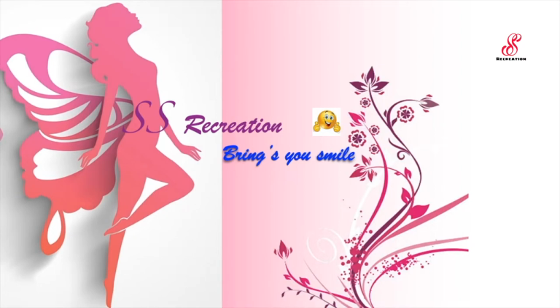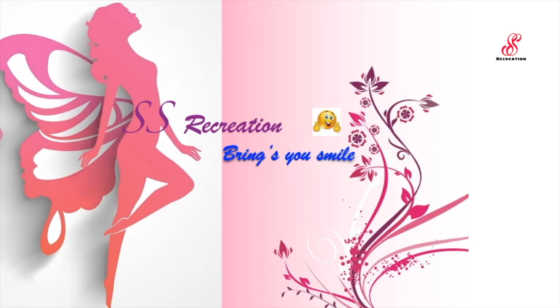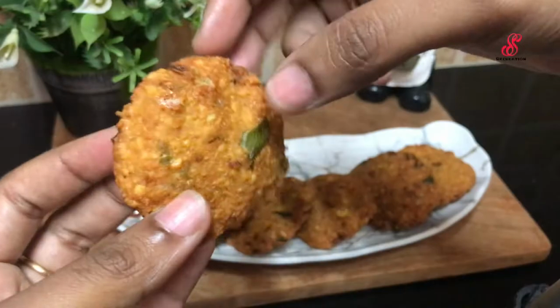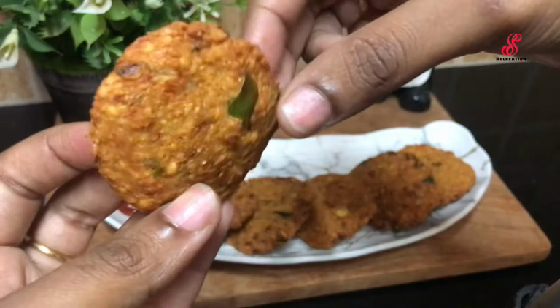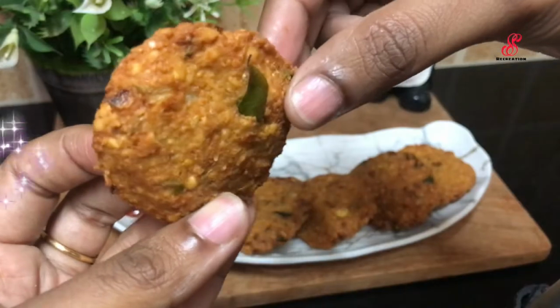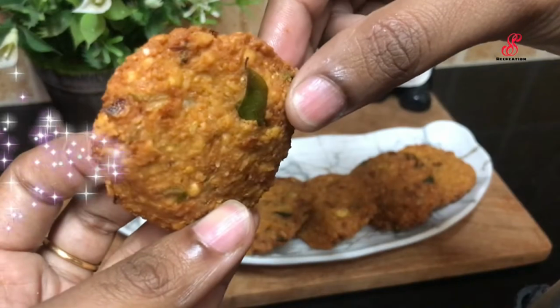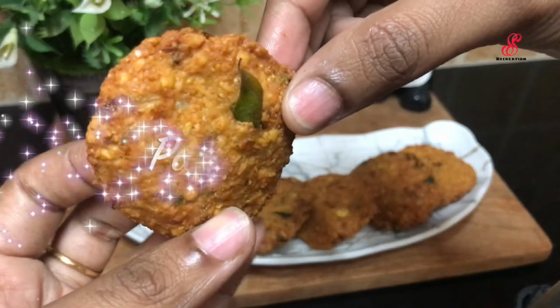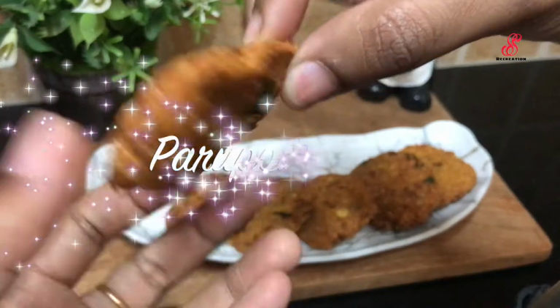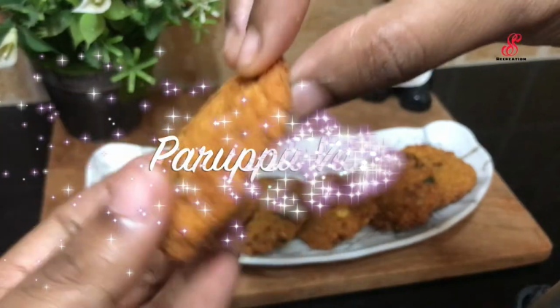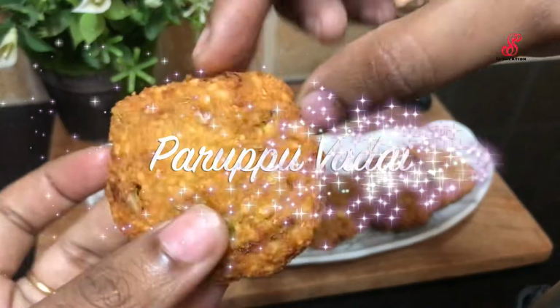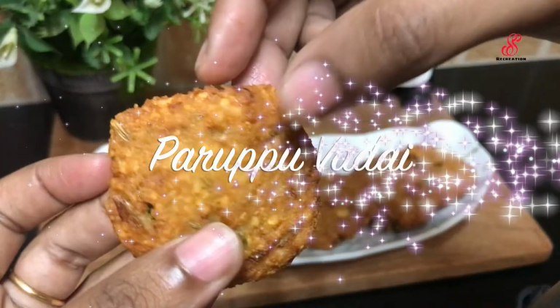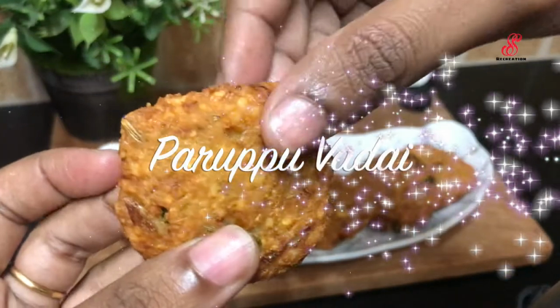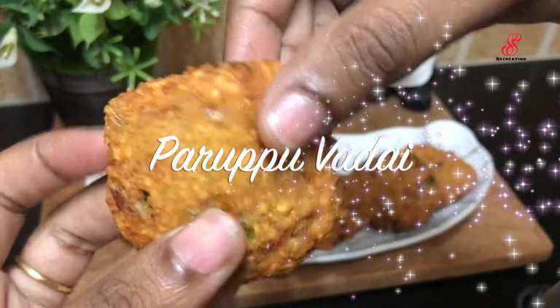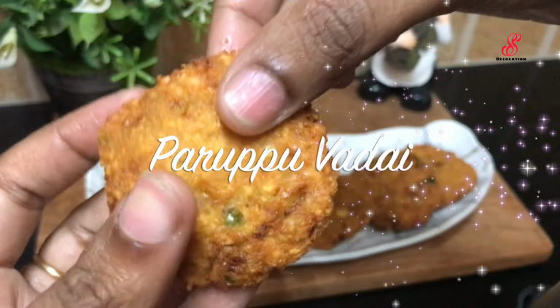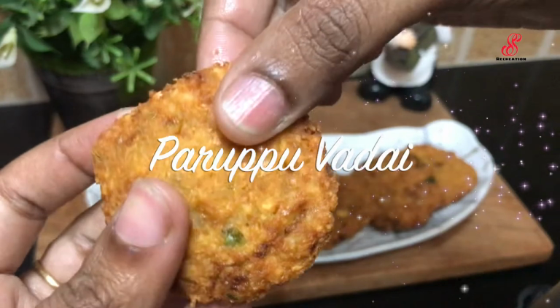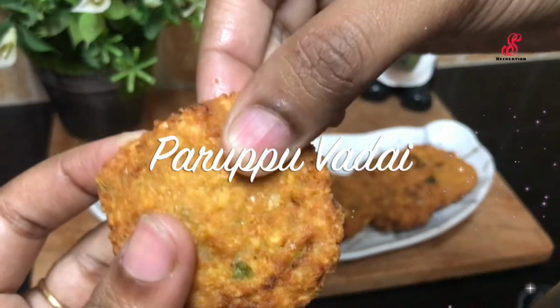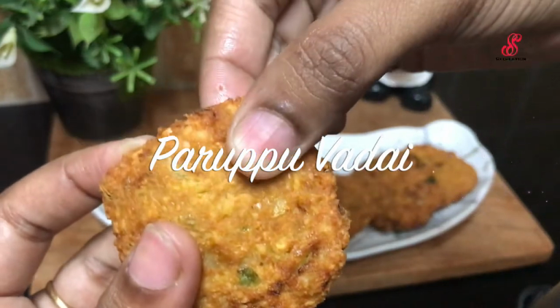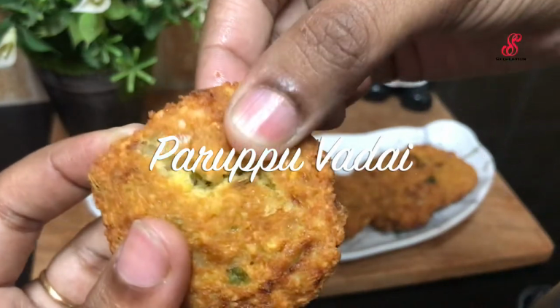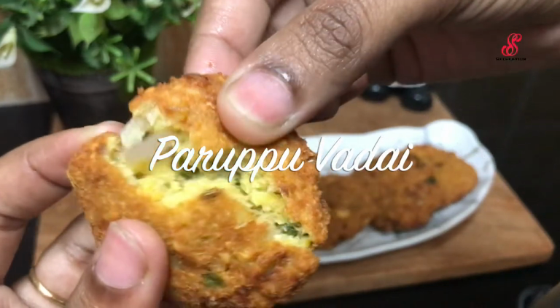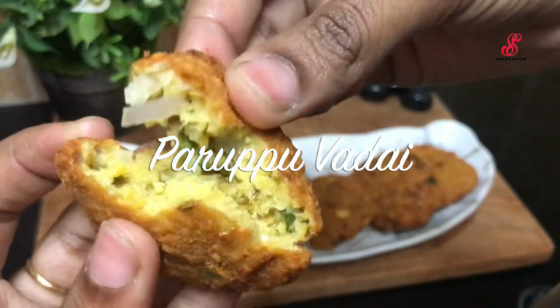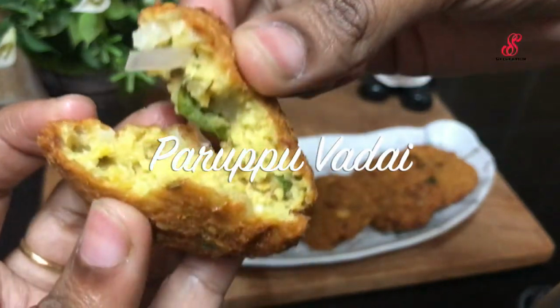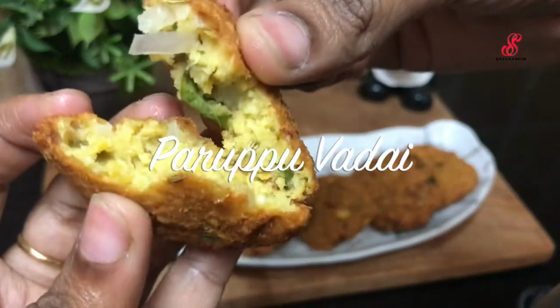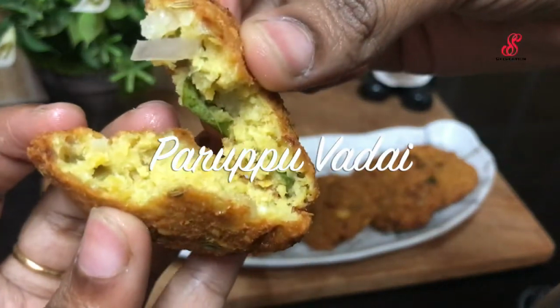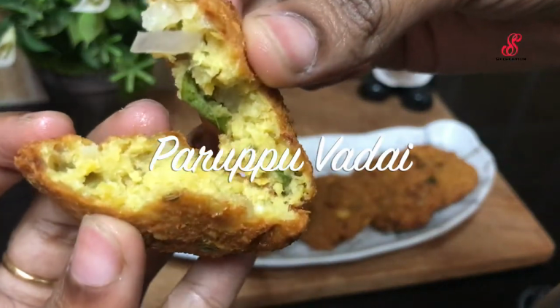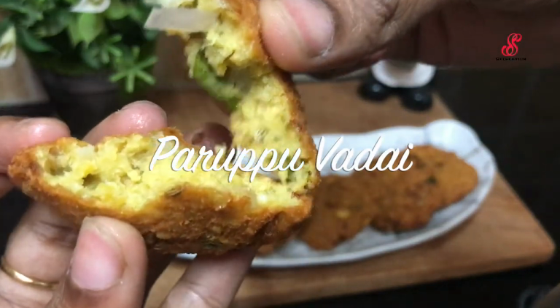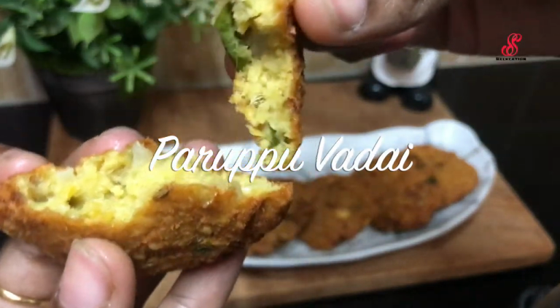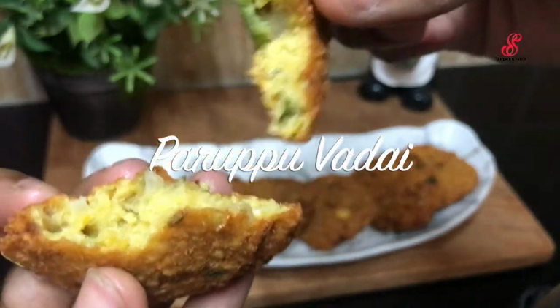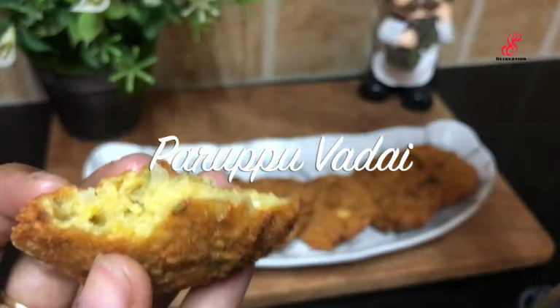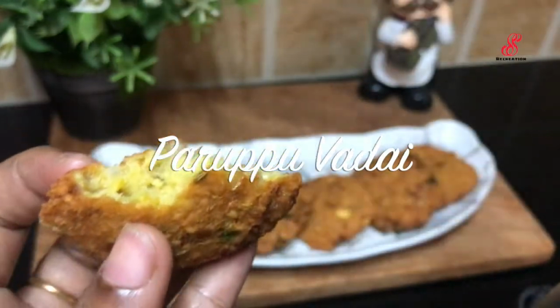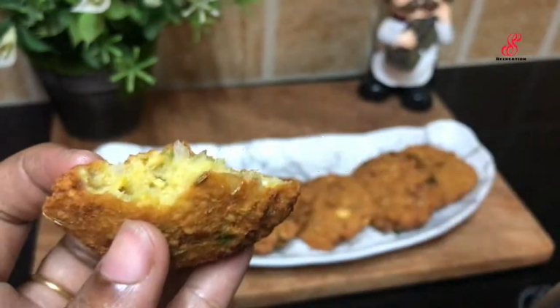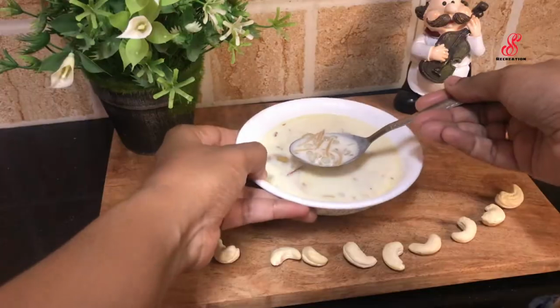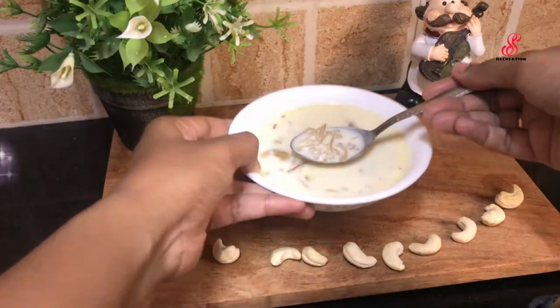Hello friends, welcome to SS3CREATION. Today we are going to show a combo recipe.